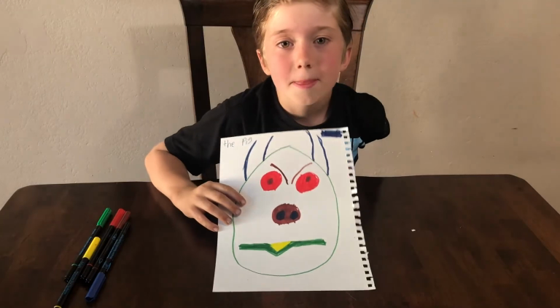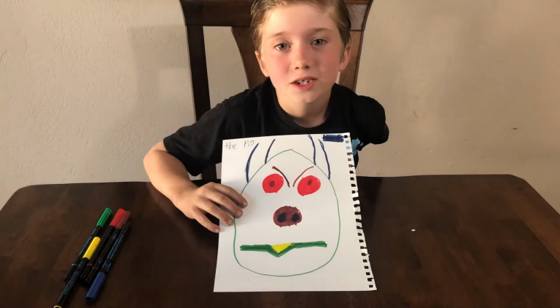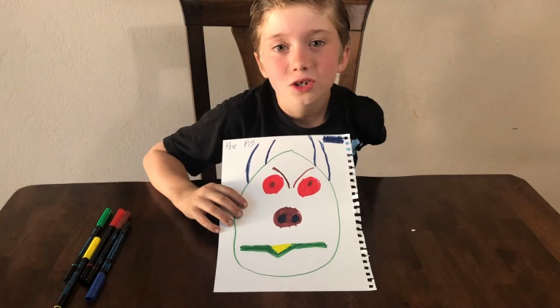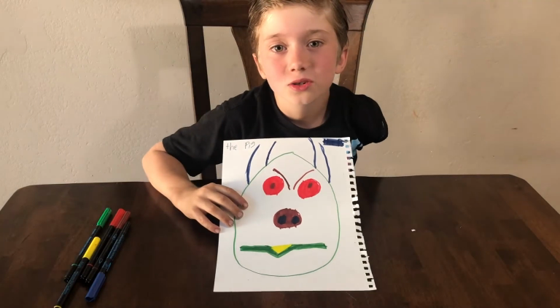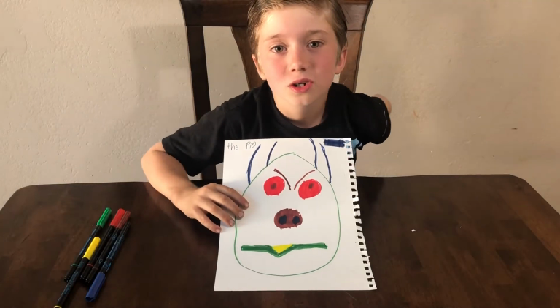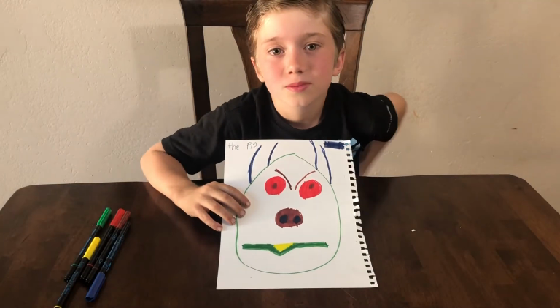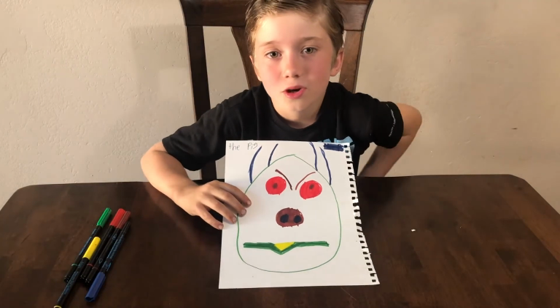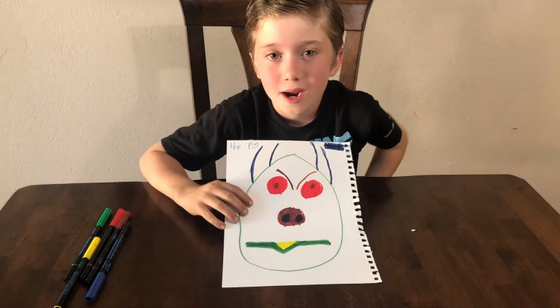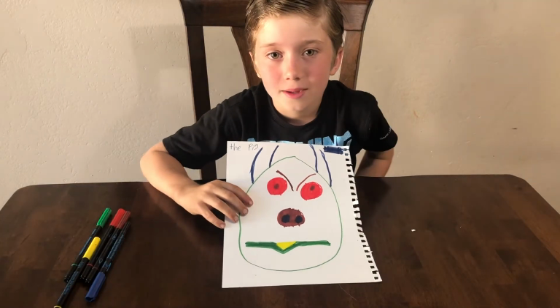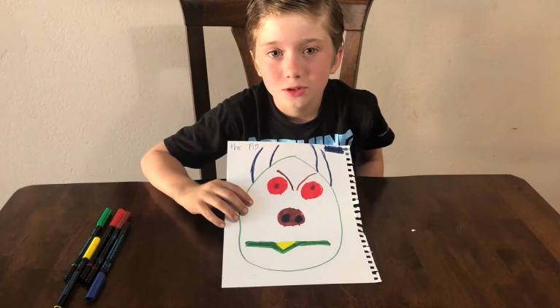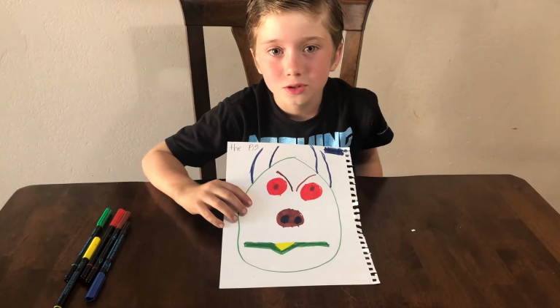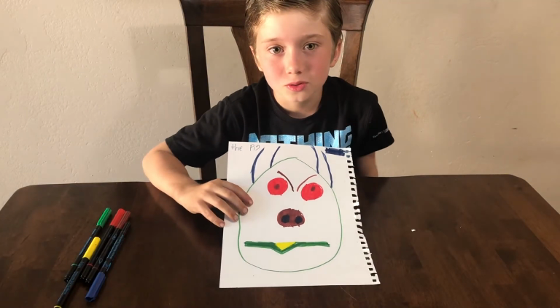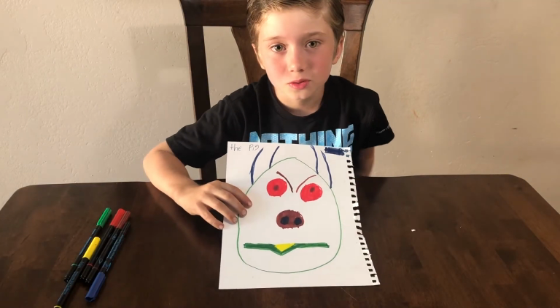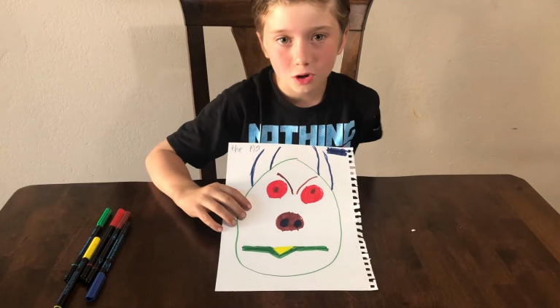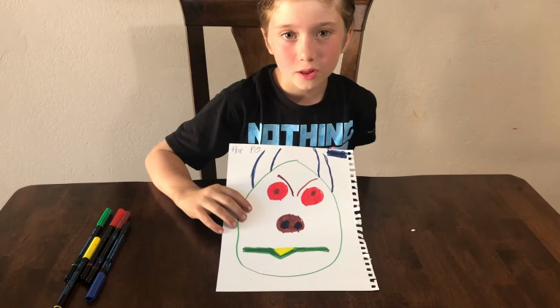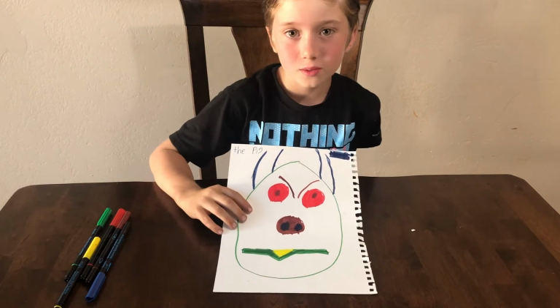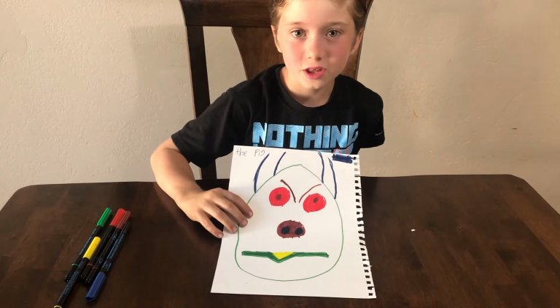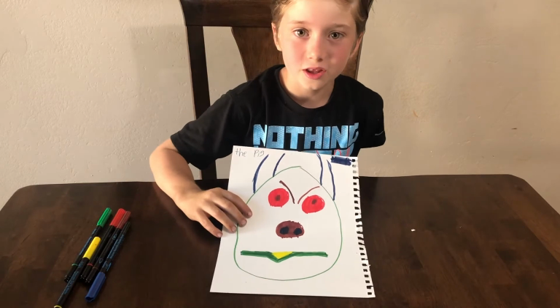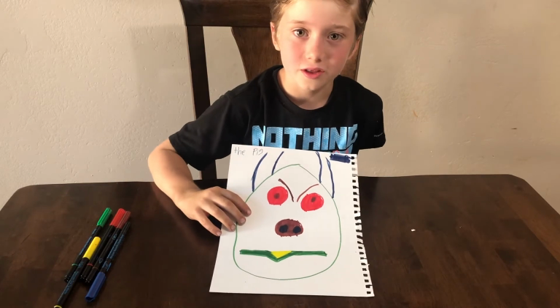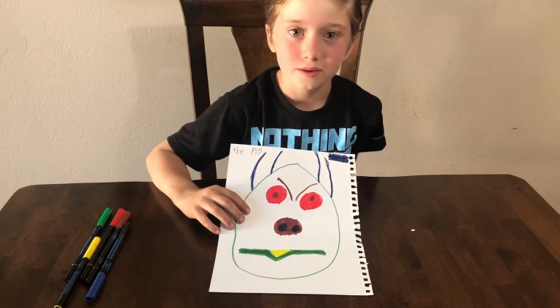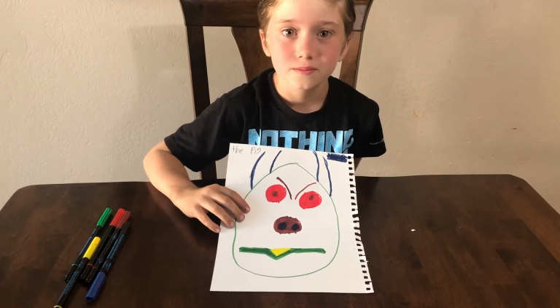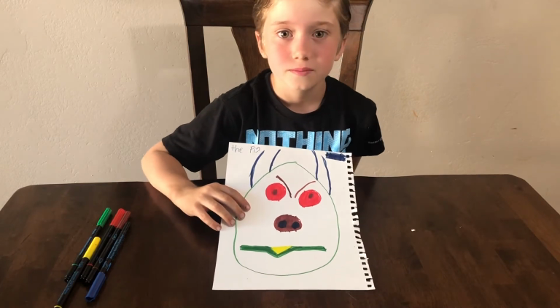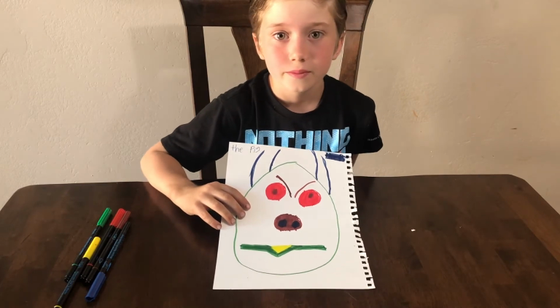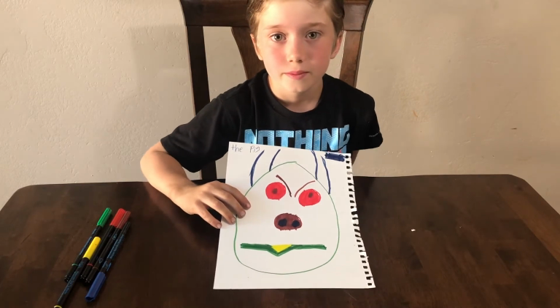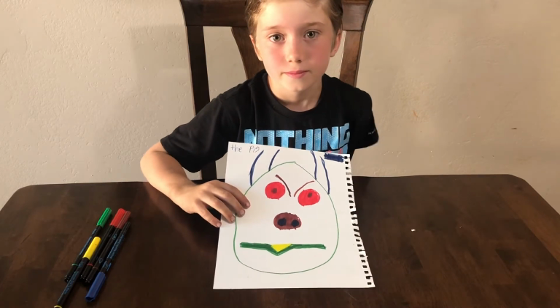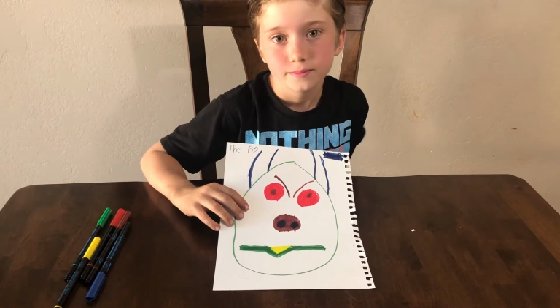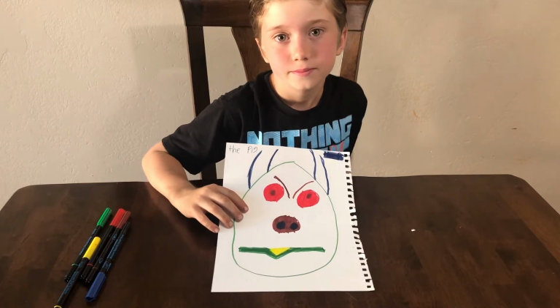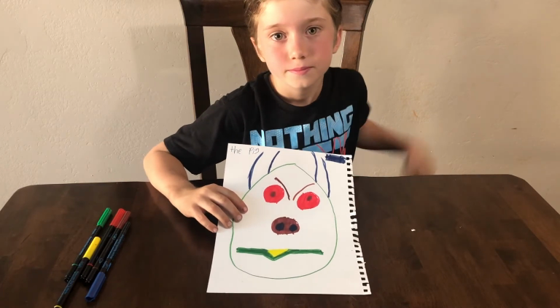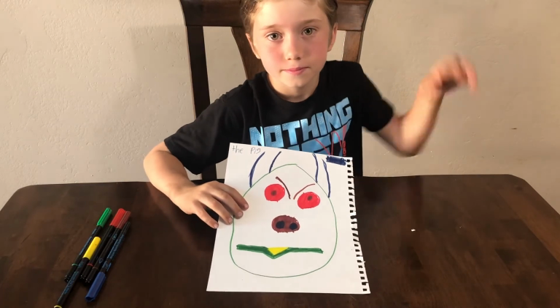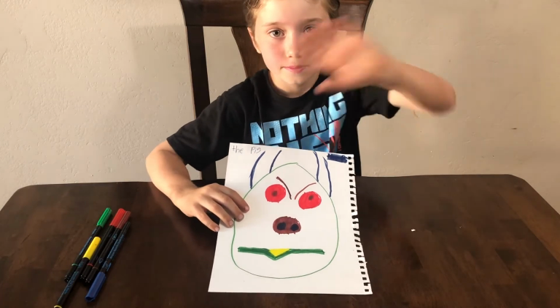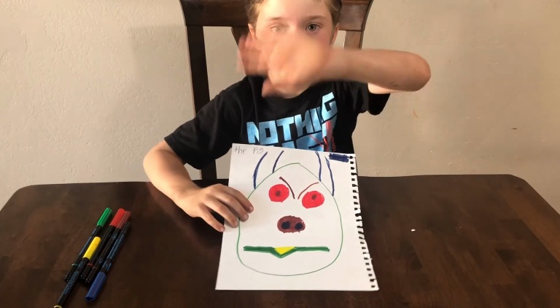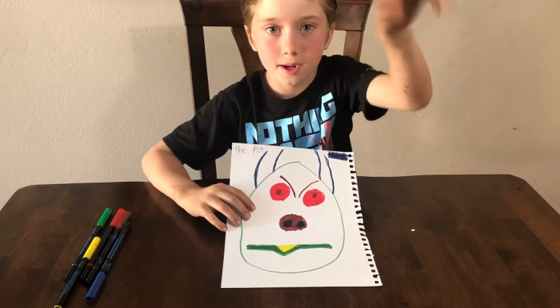Make sure you subscribe to Drawing with Ethan. Bye!